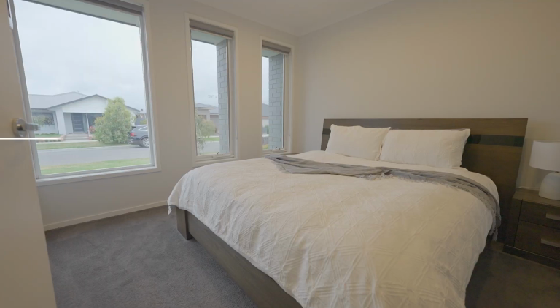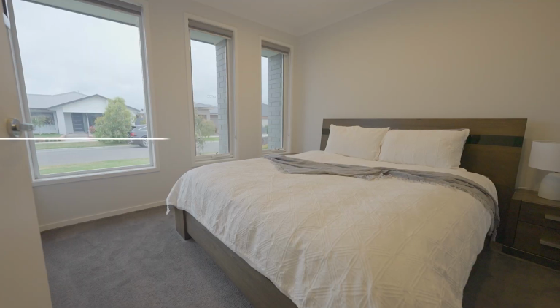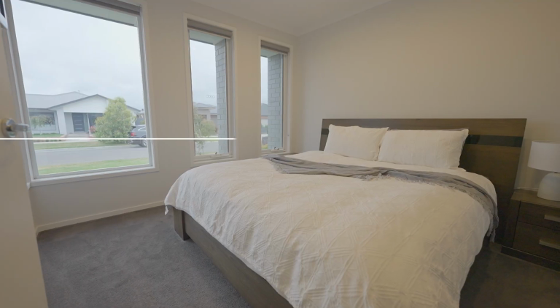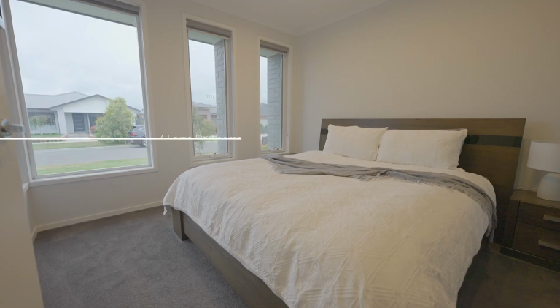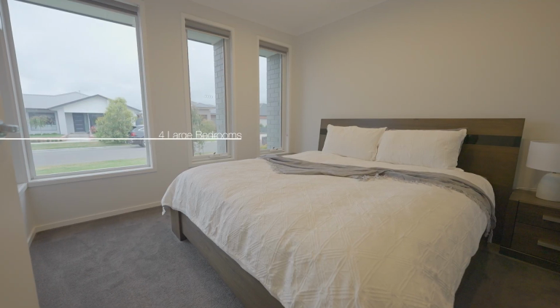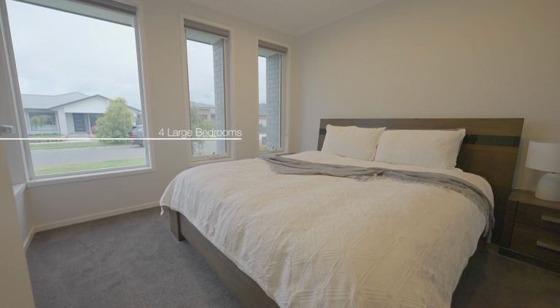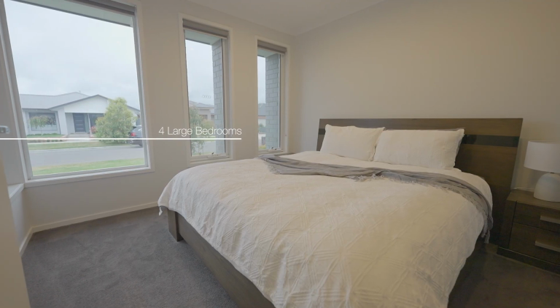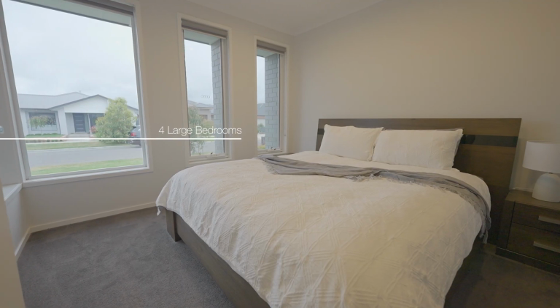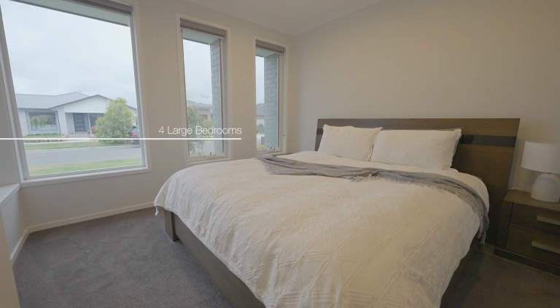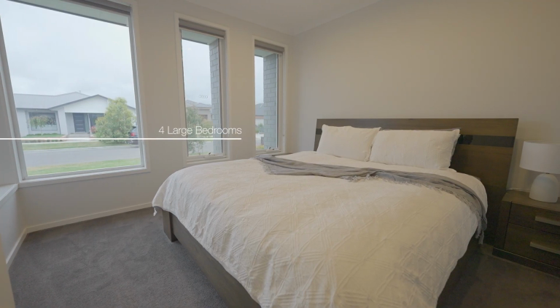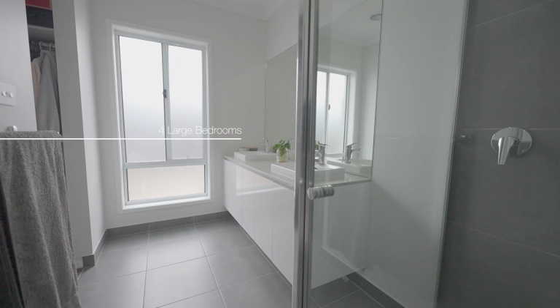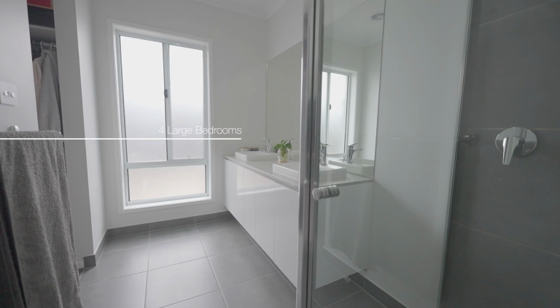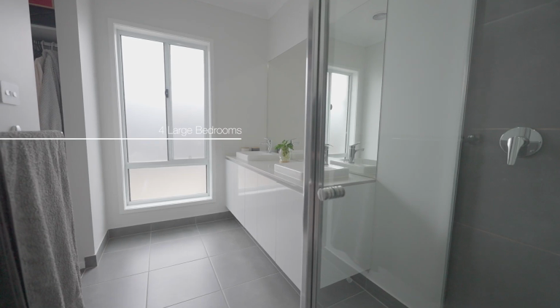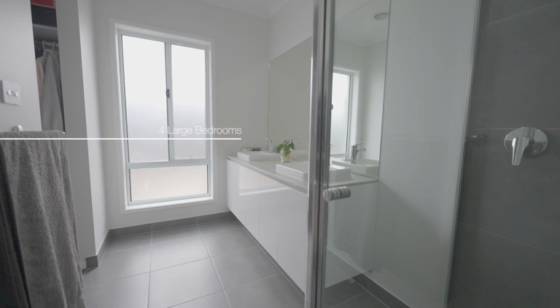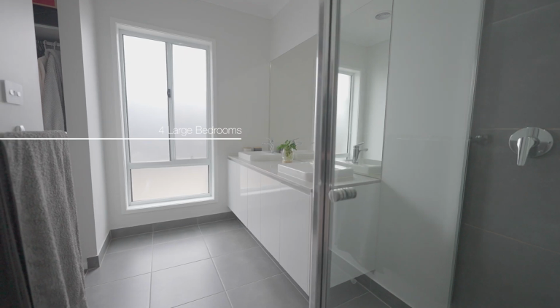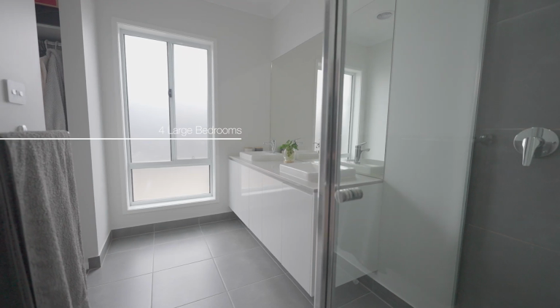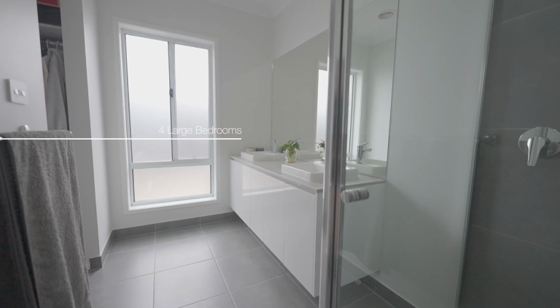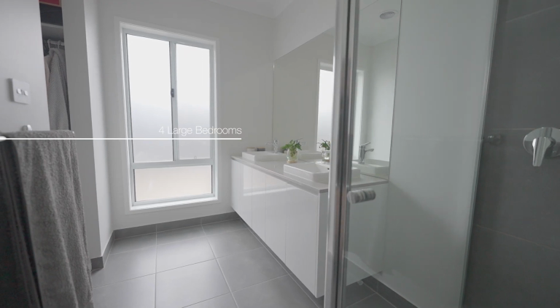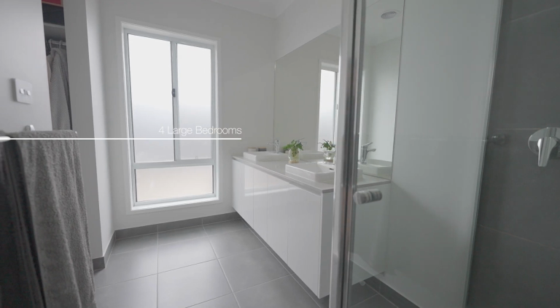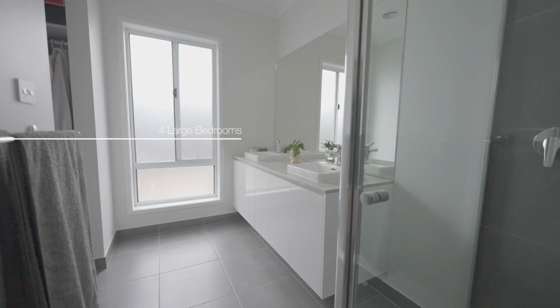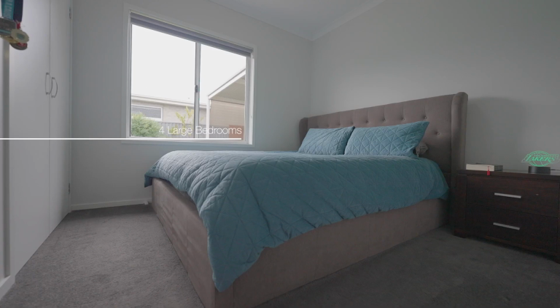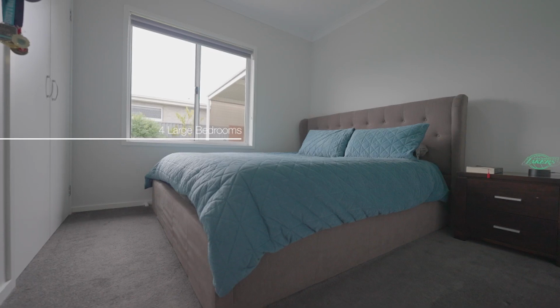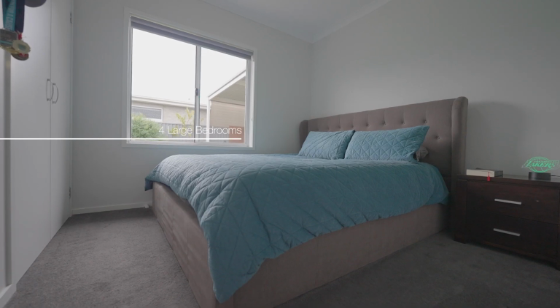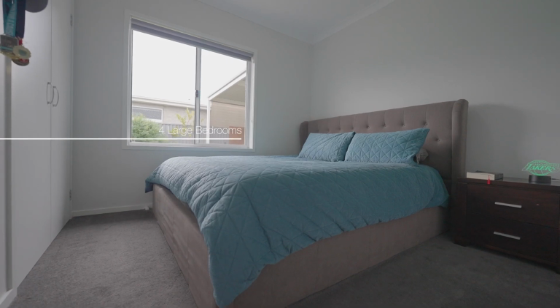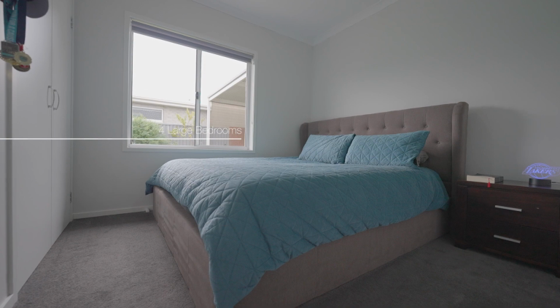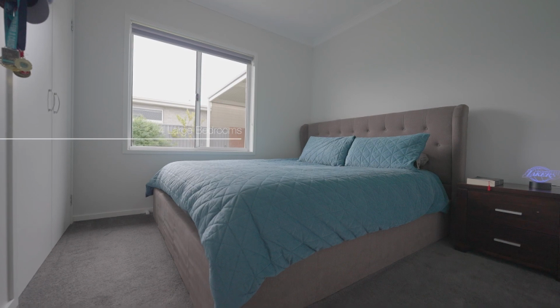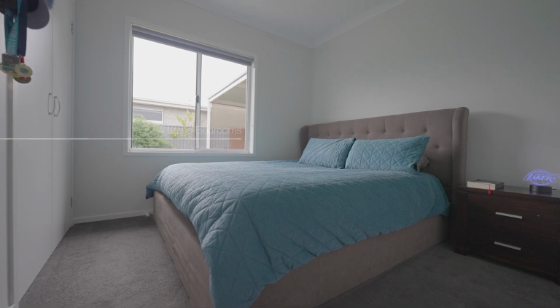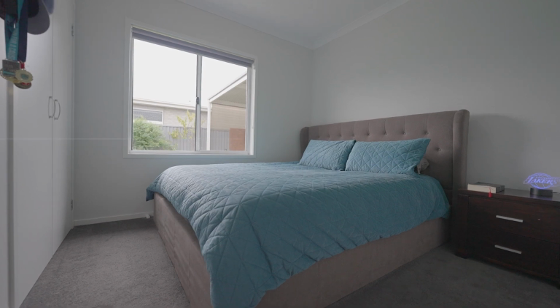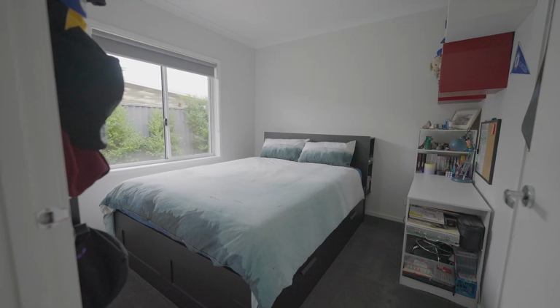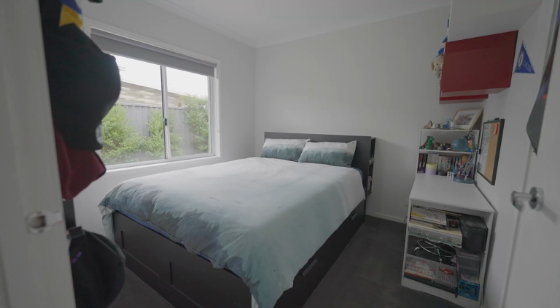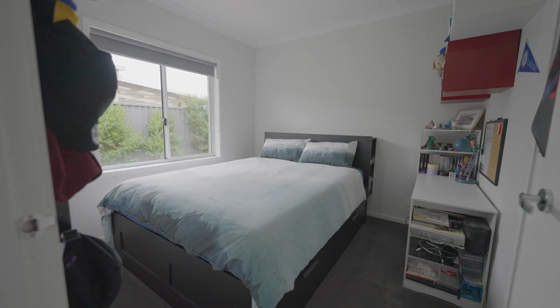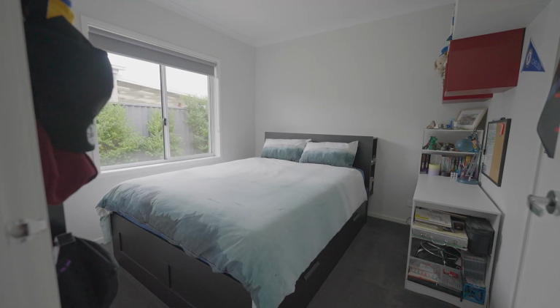Featuring four spacious bedrooms, the master with en-suite and walk-in robe, while the remaining bedrooms all have built-ins.